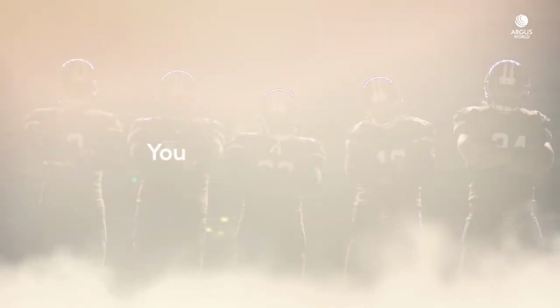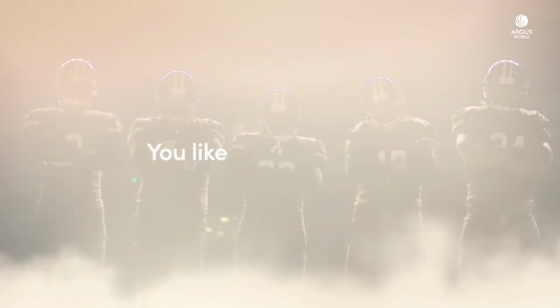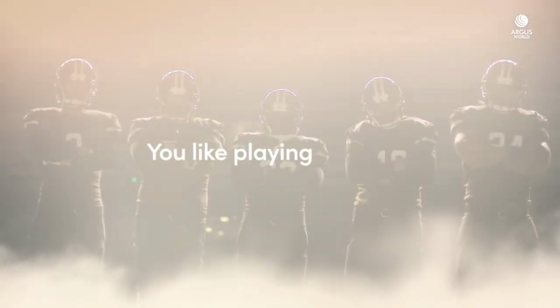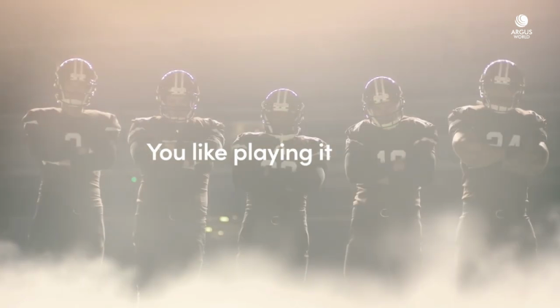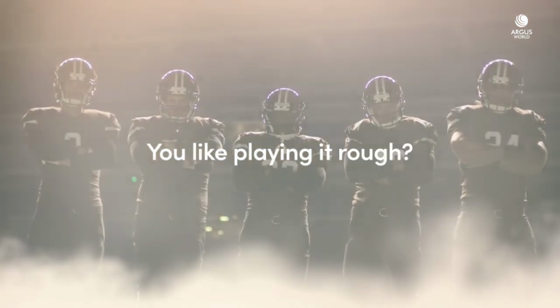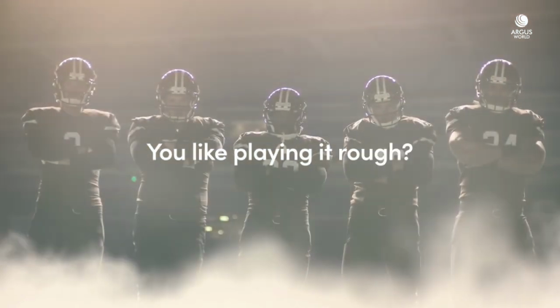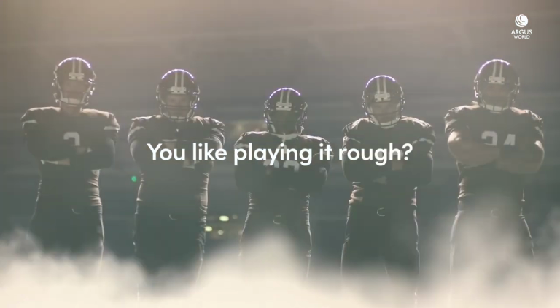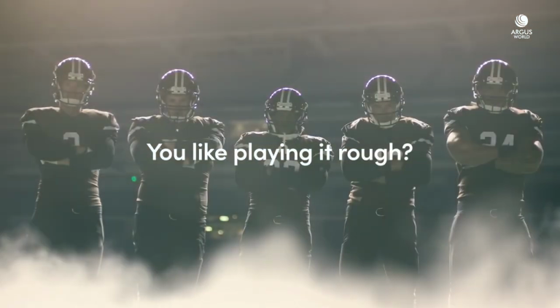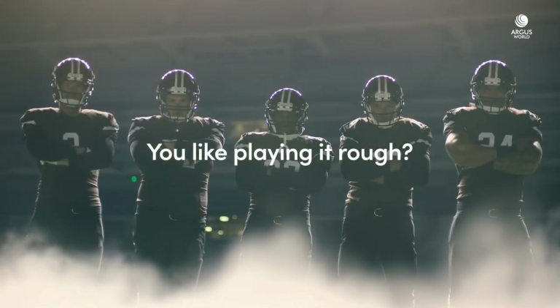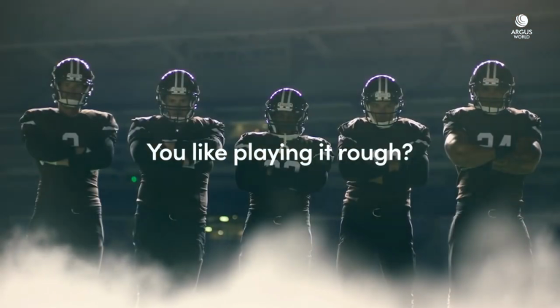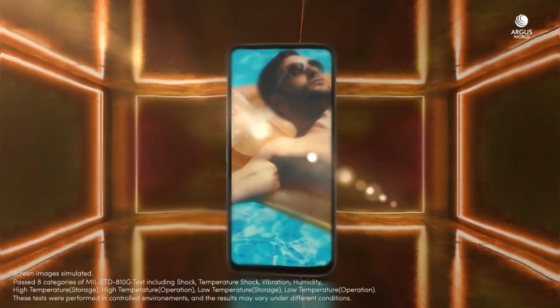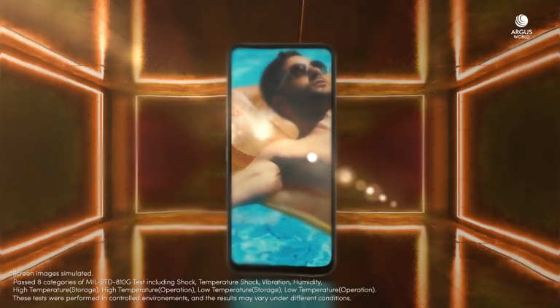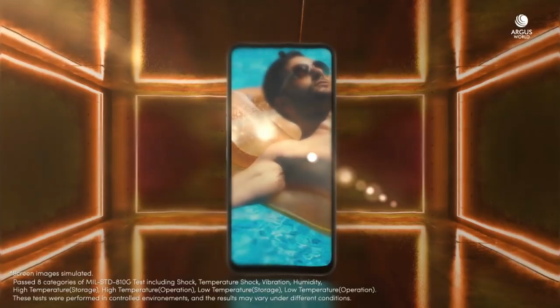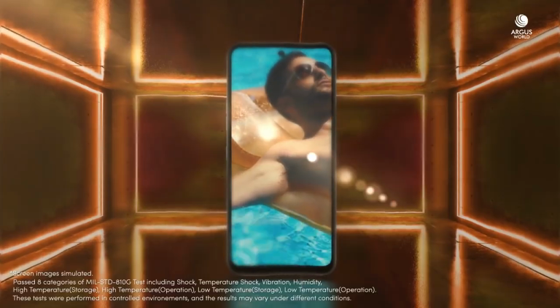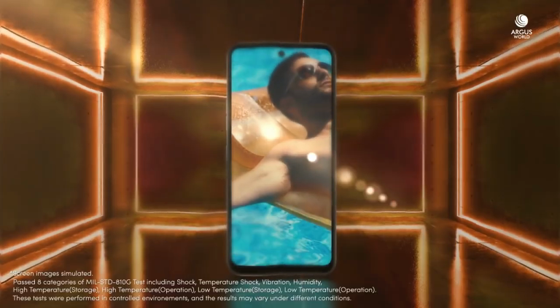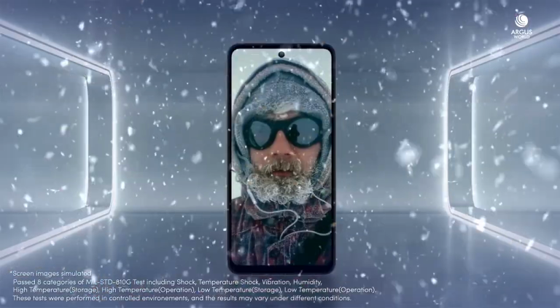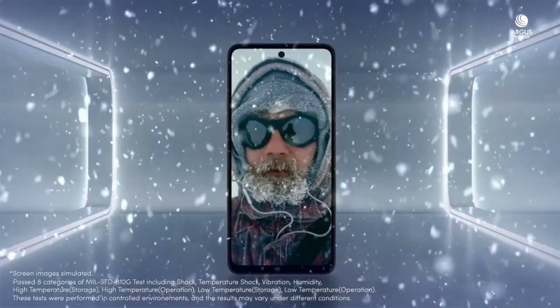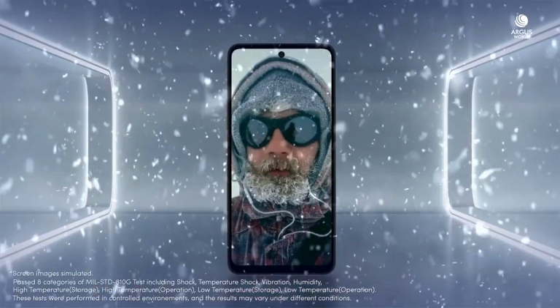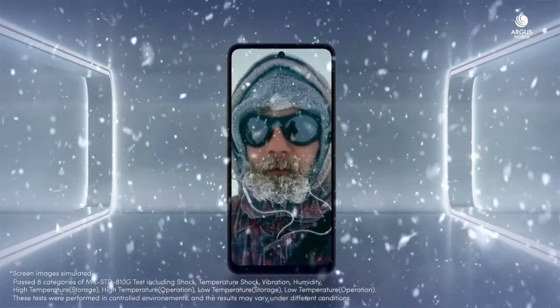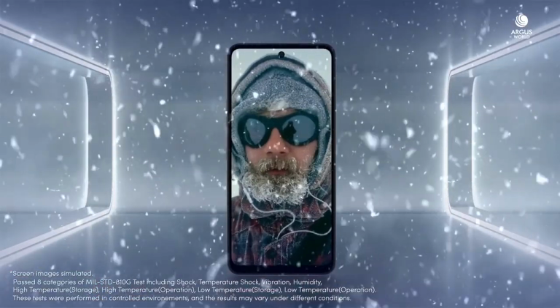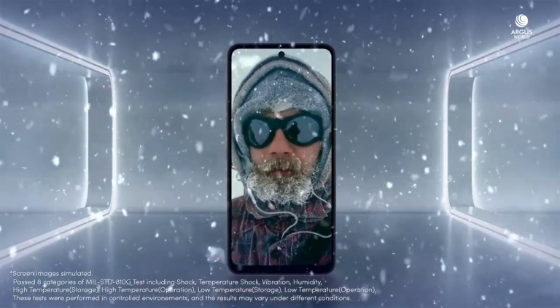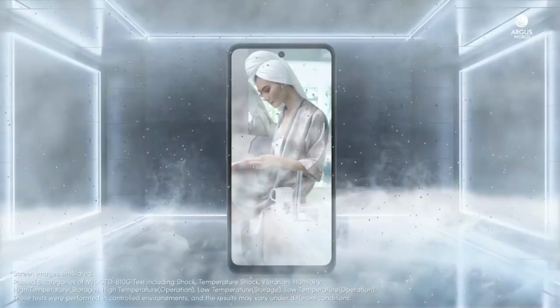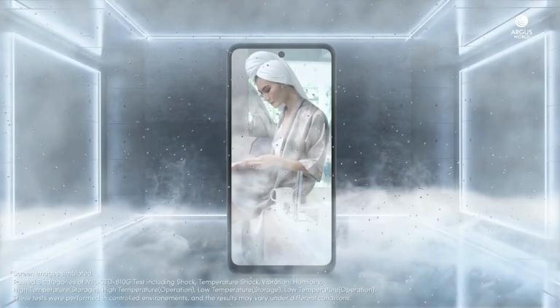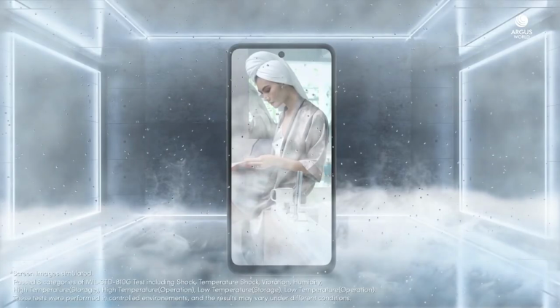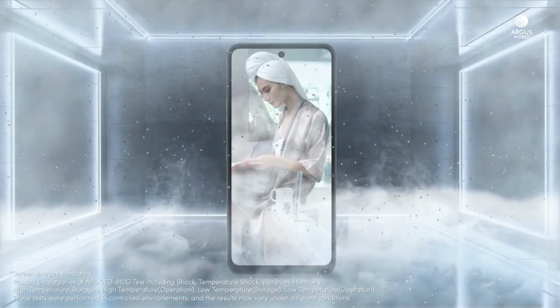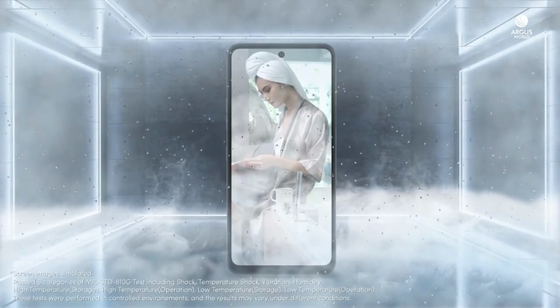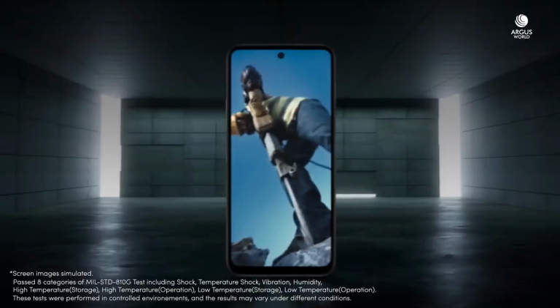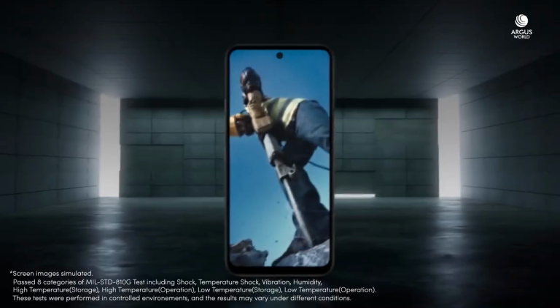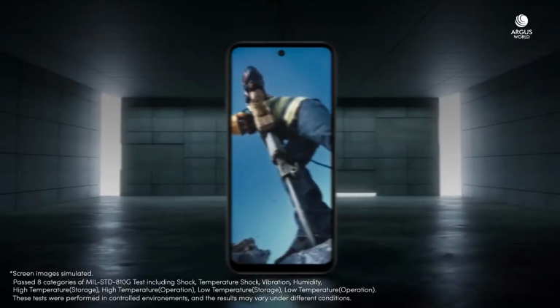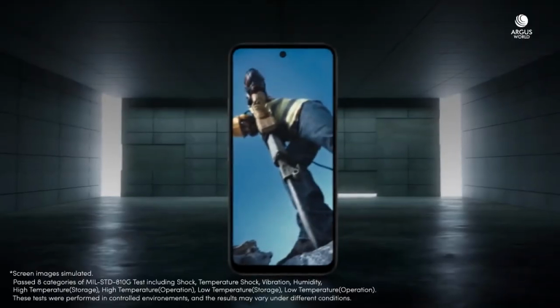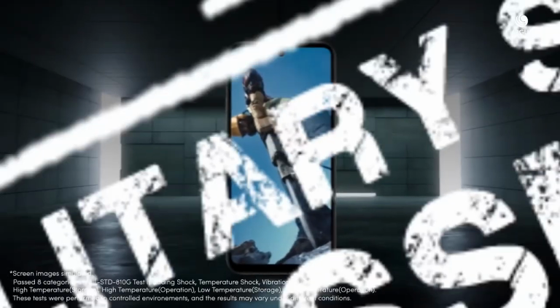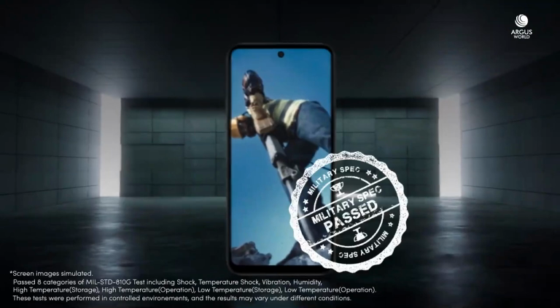You like playing it rough? Don't worry. The K42 passed even the military specs.